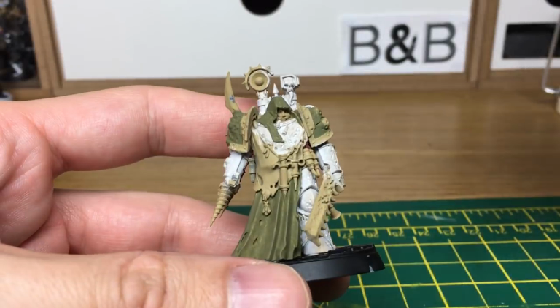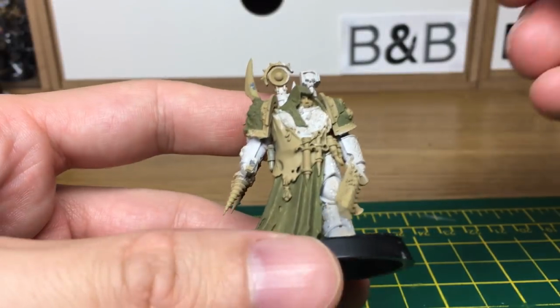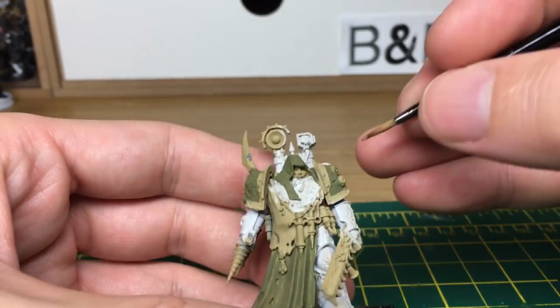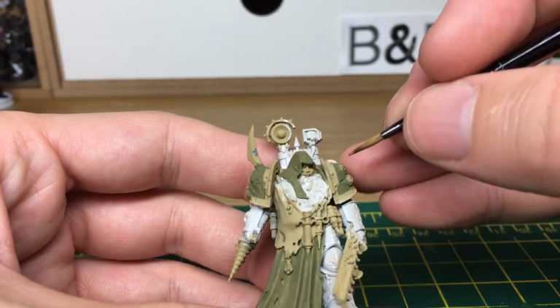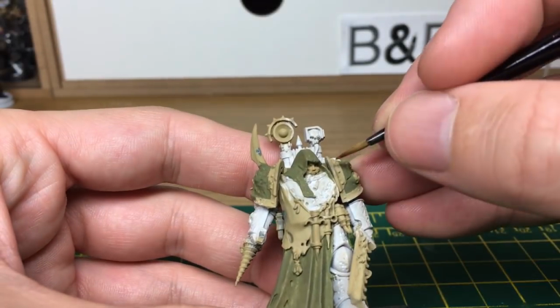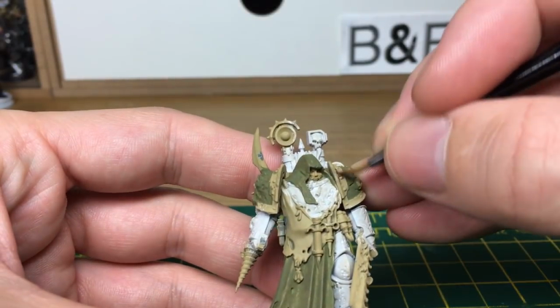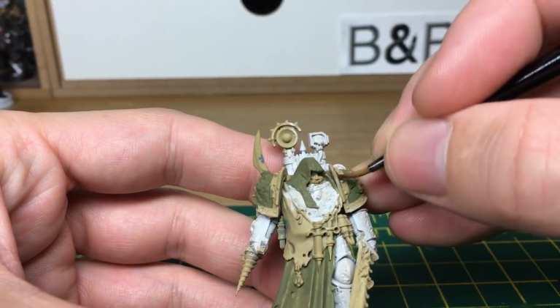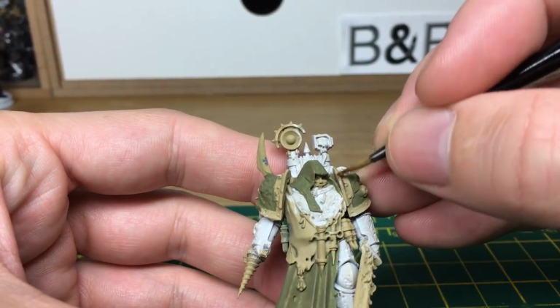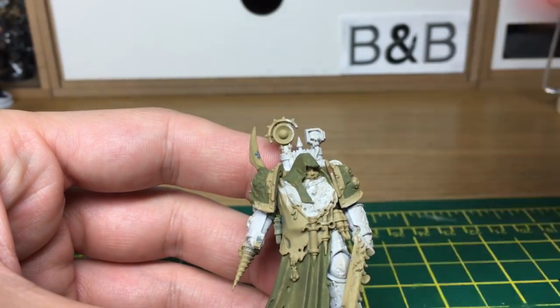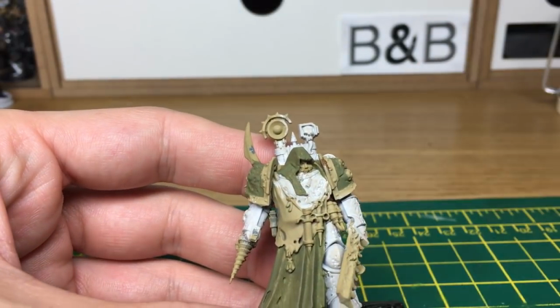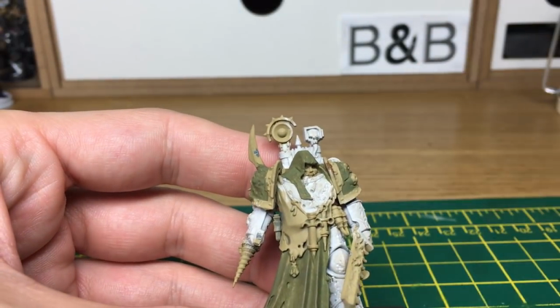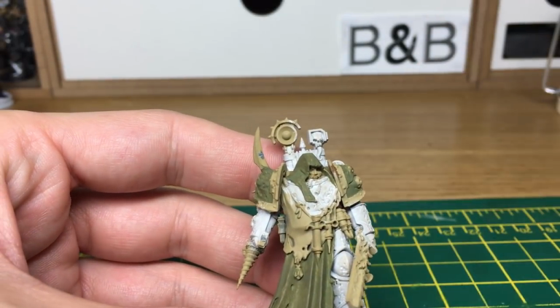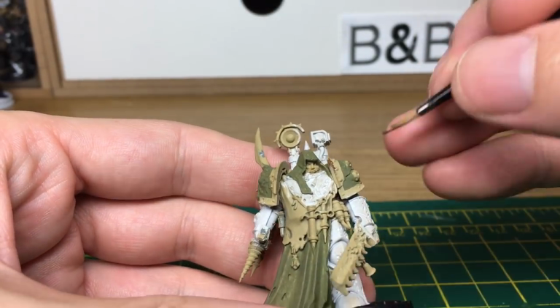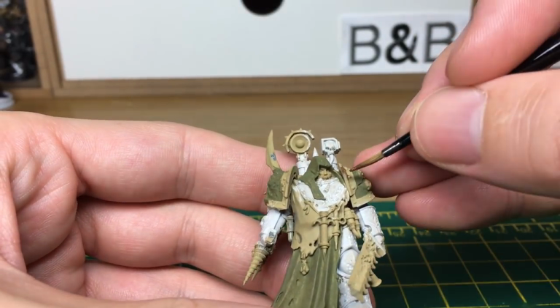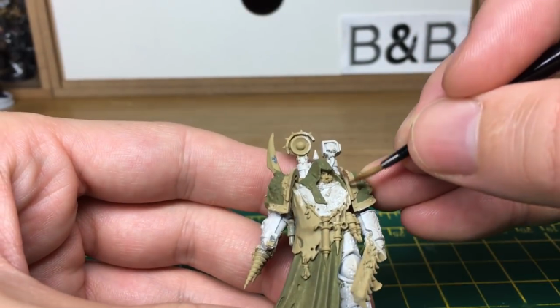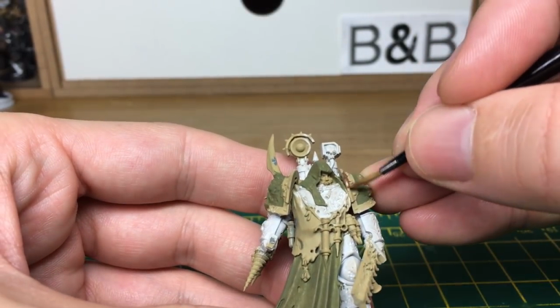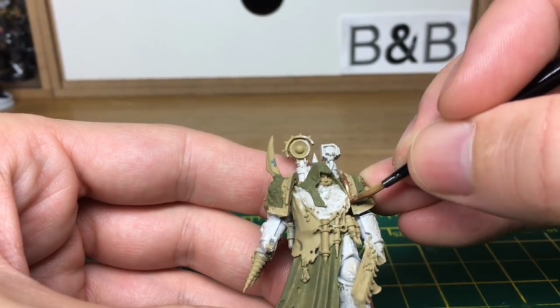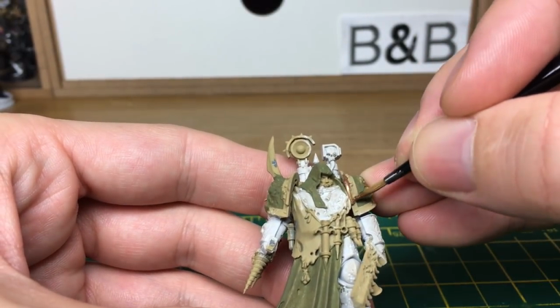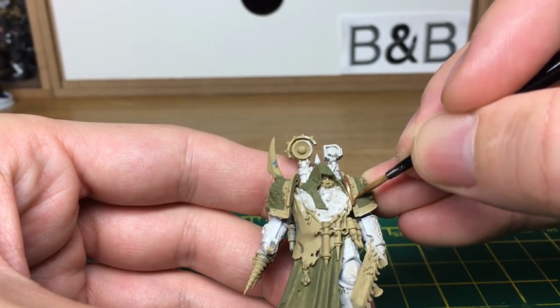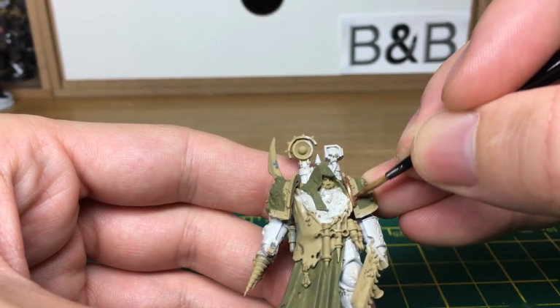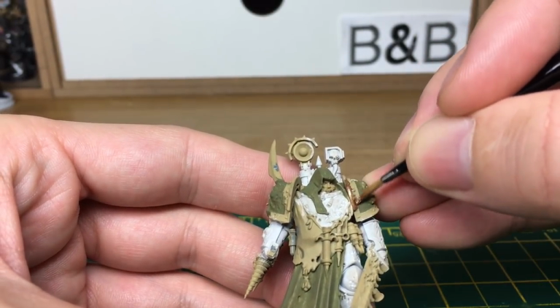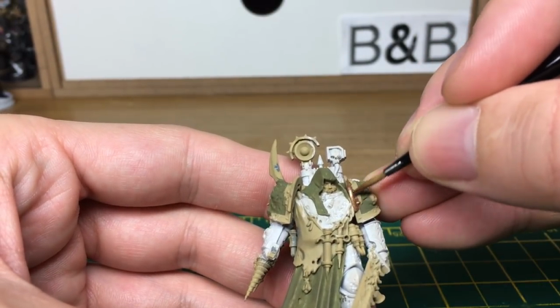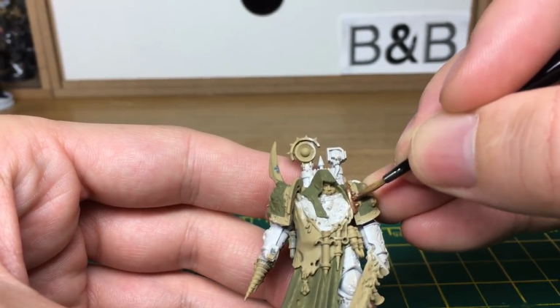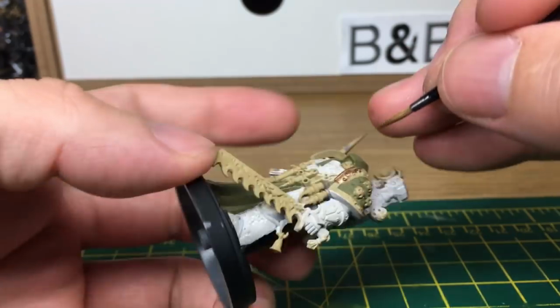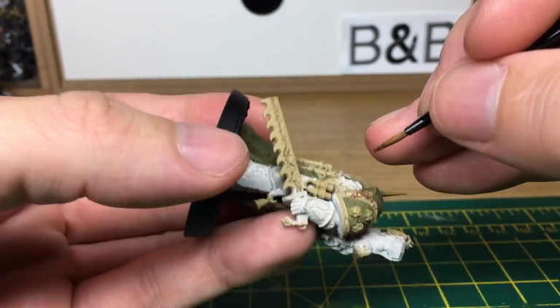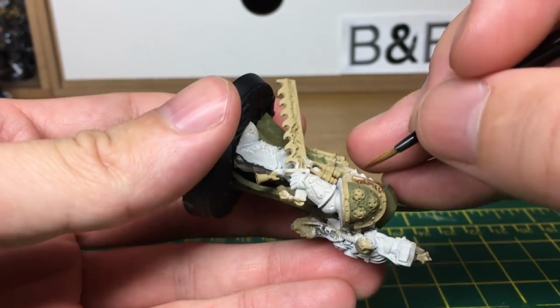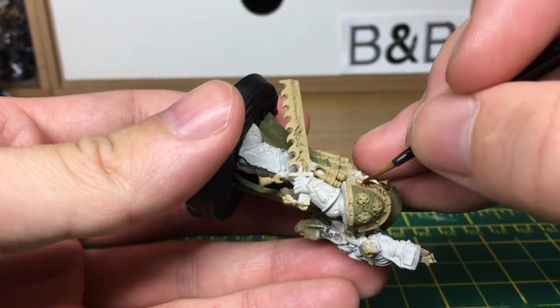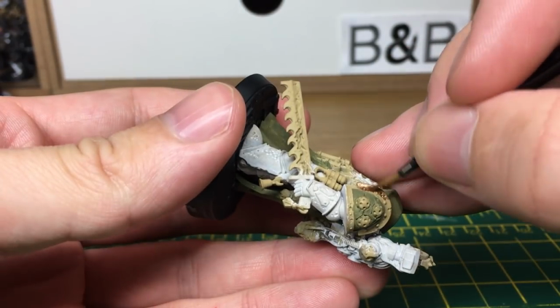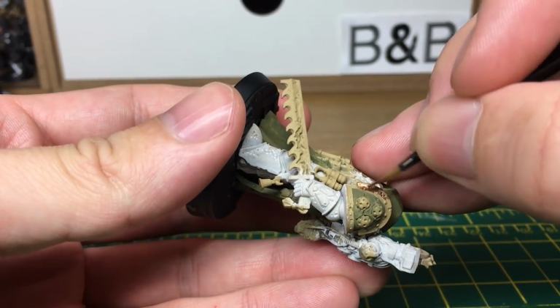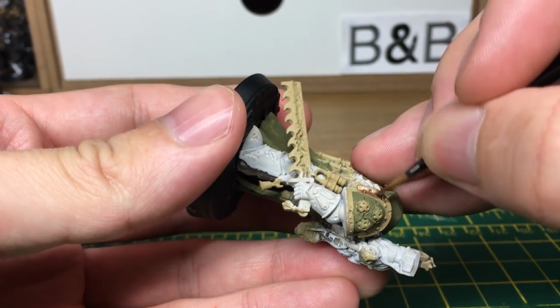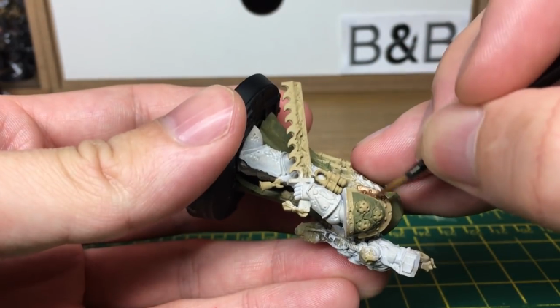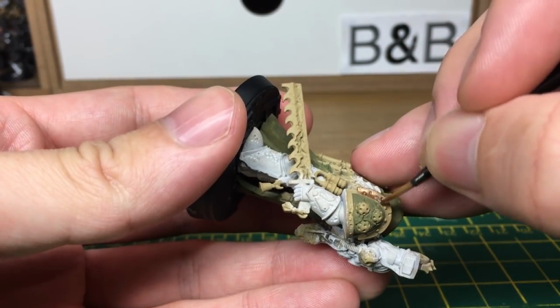The next colour is Vallejo Modeler Rust, and for that we're going to be doing all the trim and the brass colours on the model.